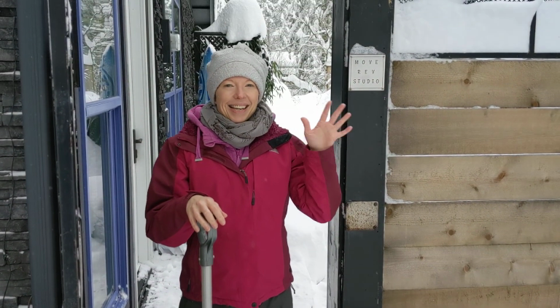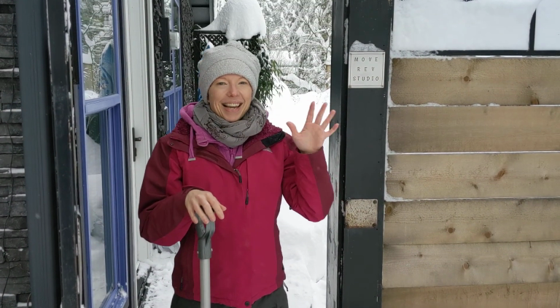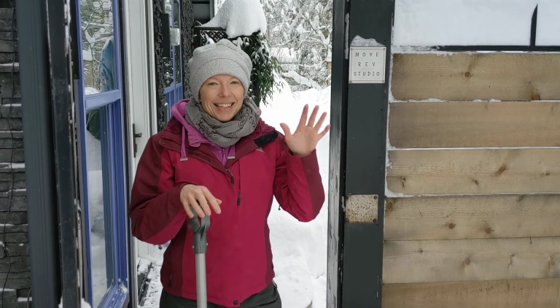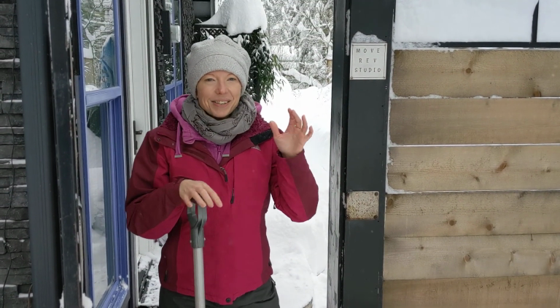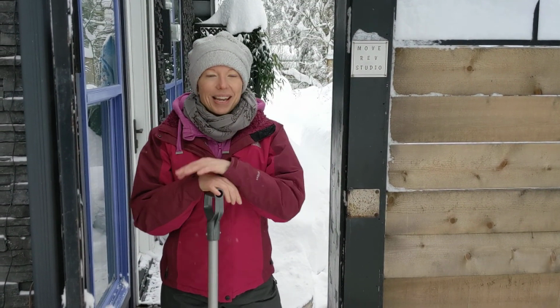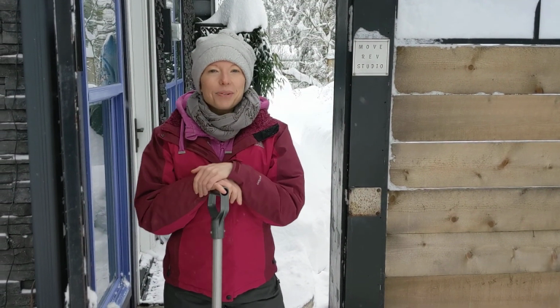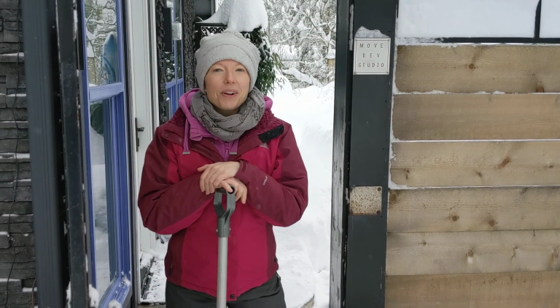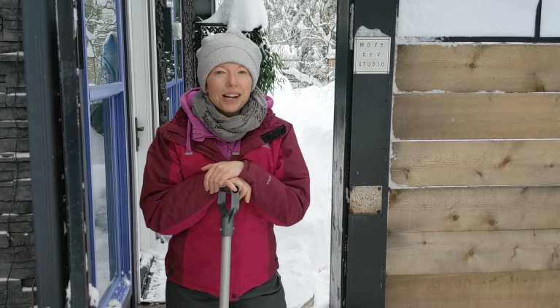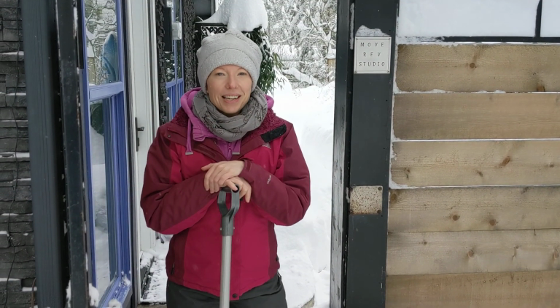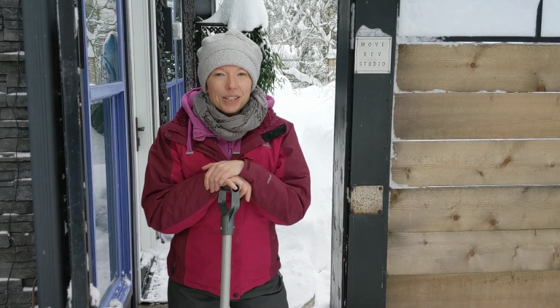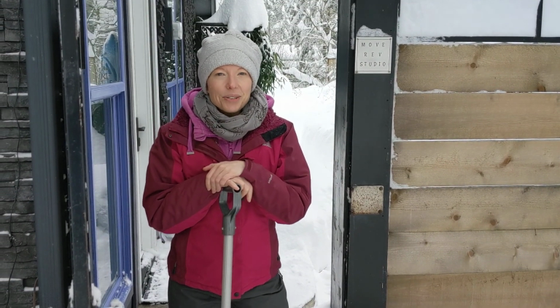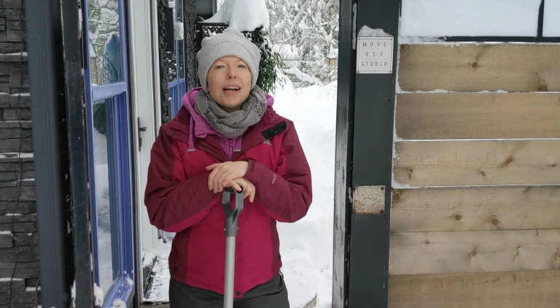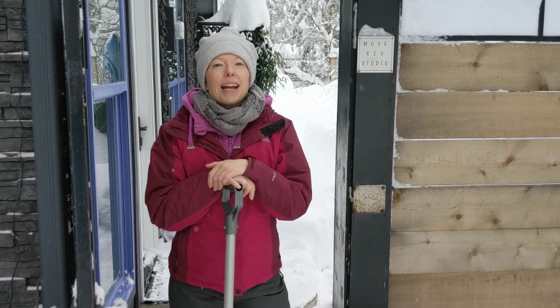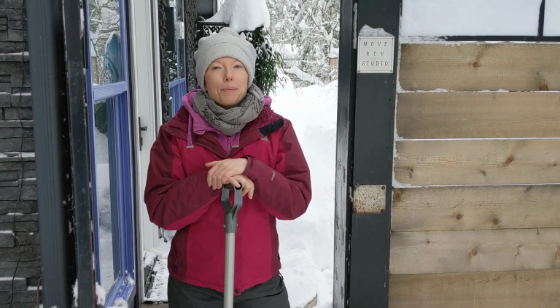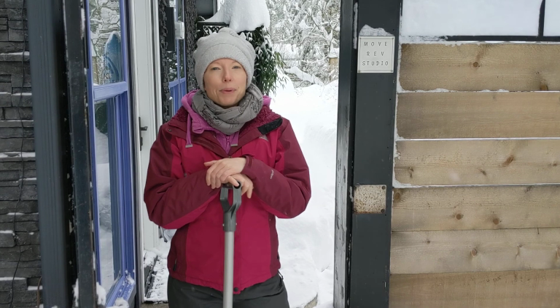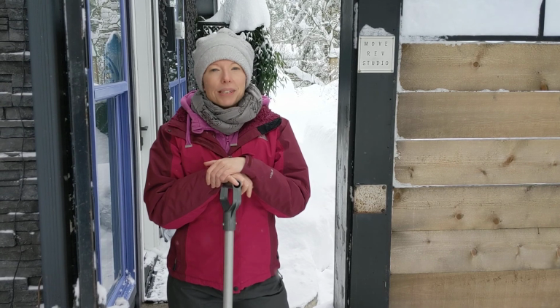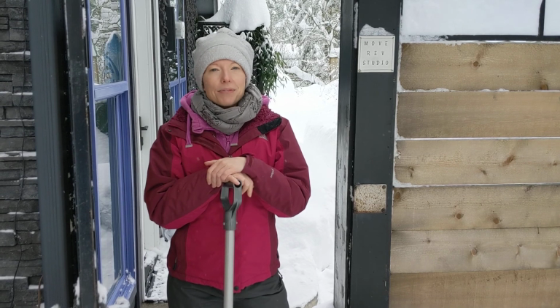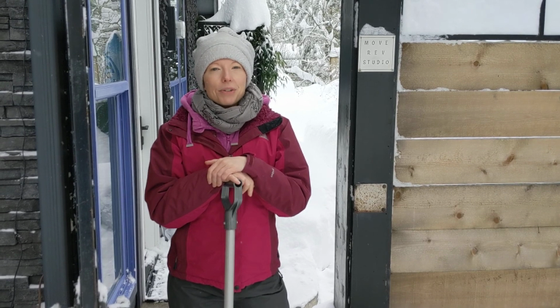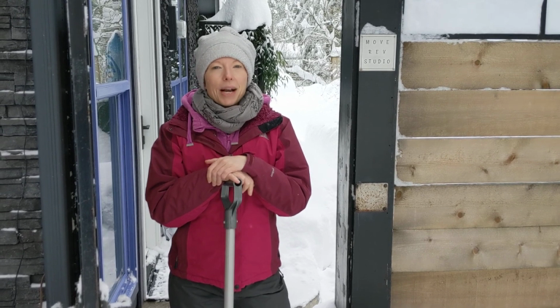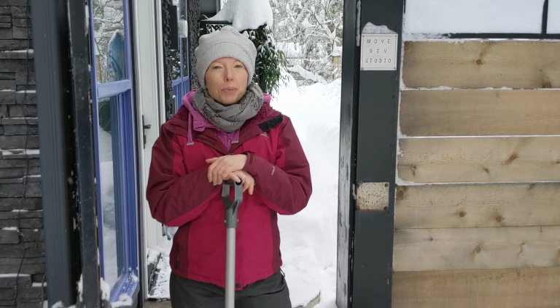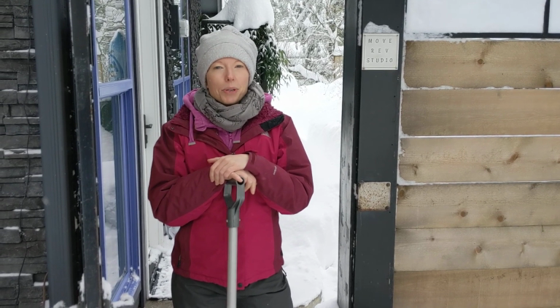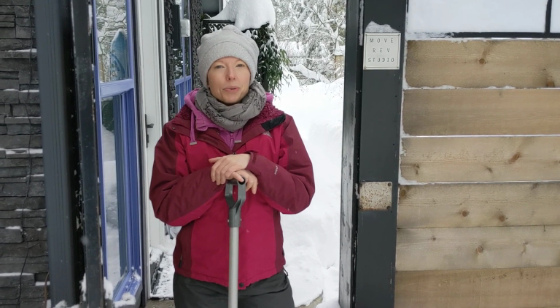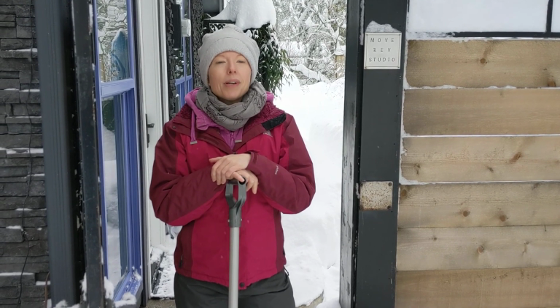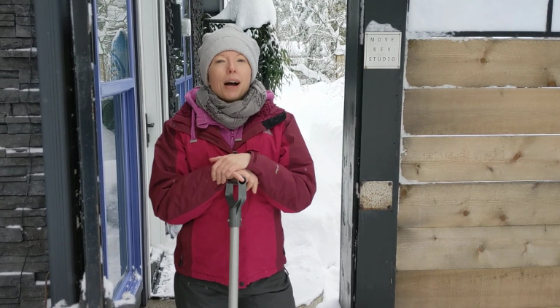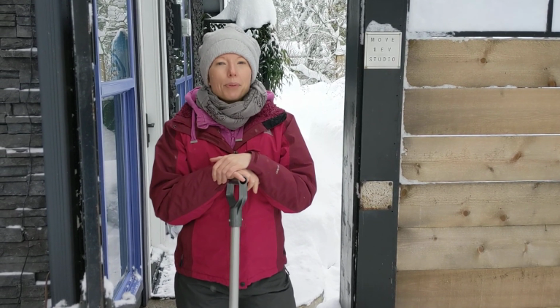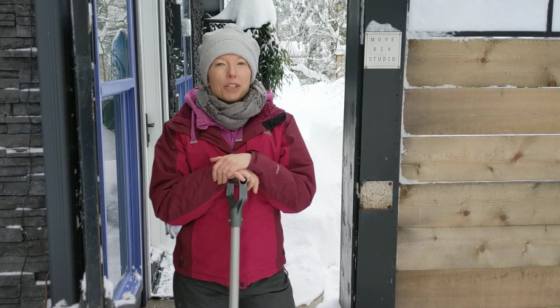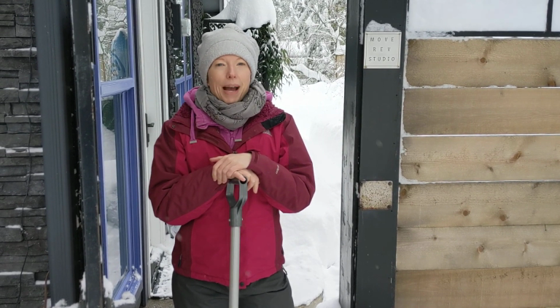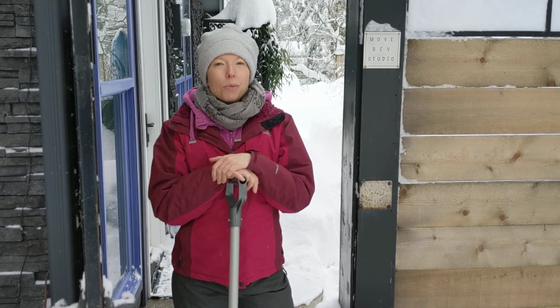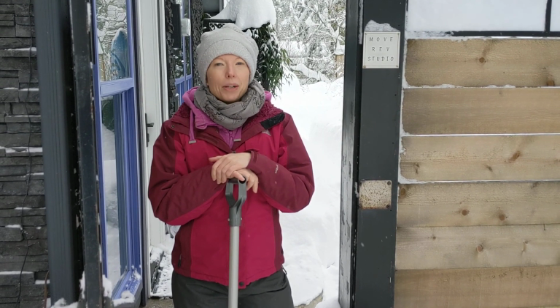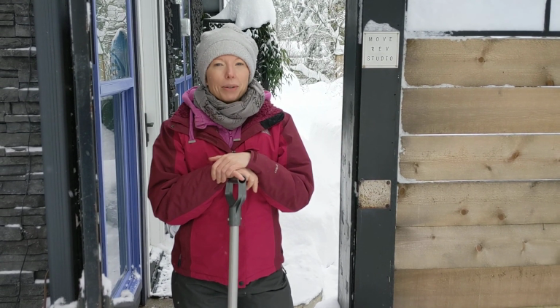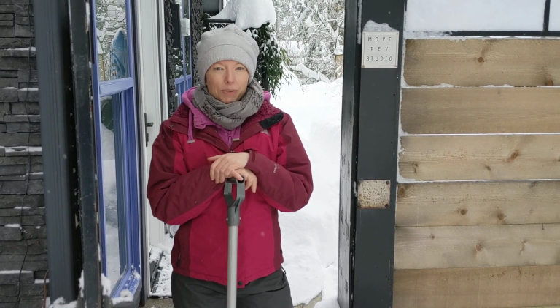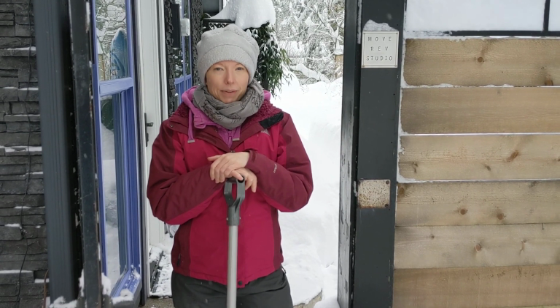Hey guys! So we've all got a lot of snow, and I'm posting this video to help you protect your back while you're out shoveling.